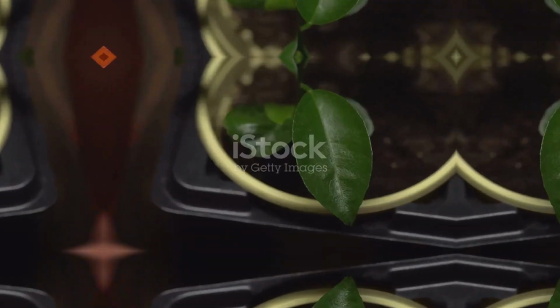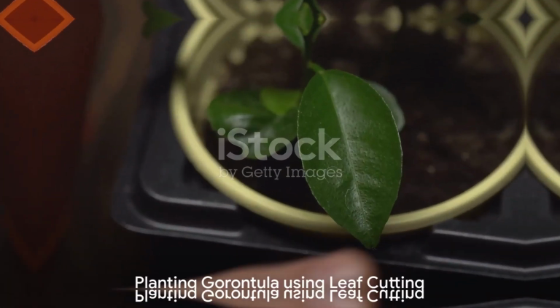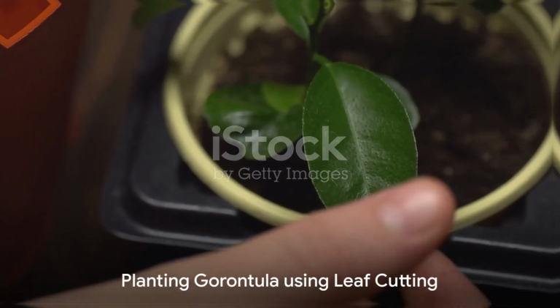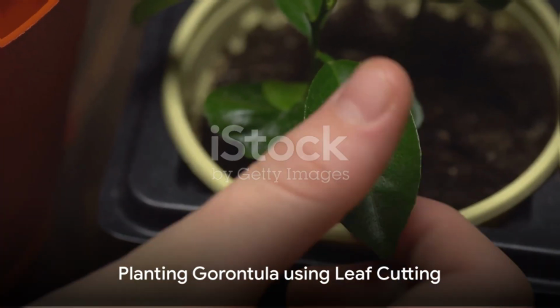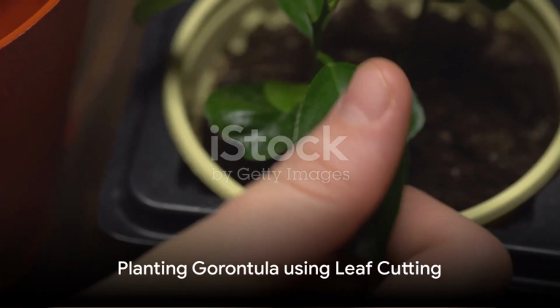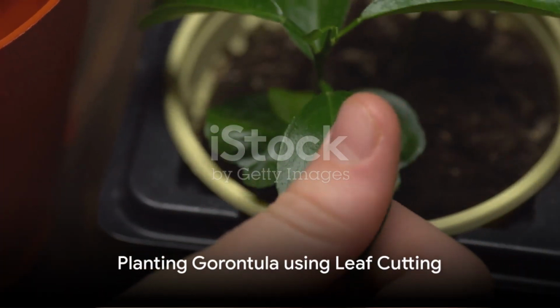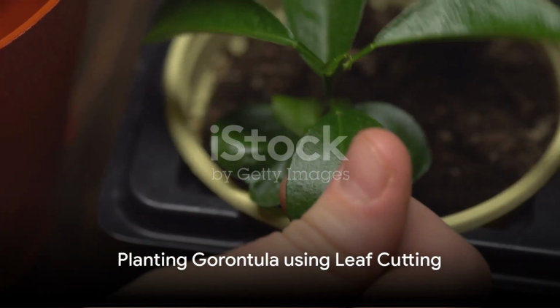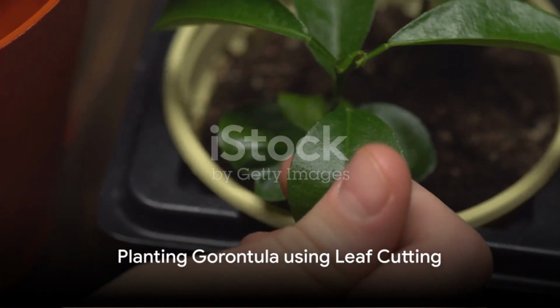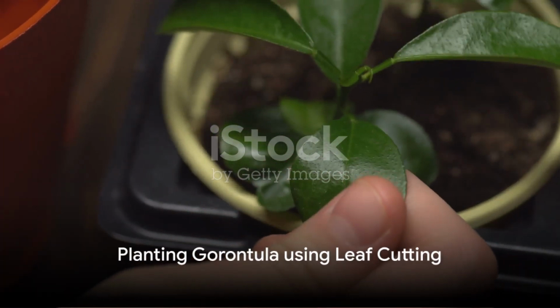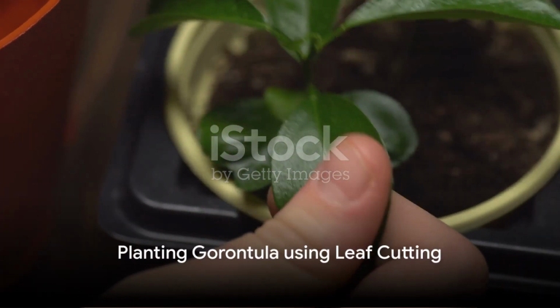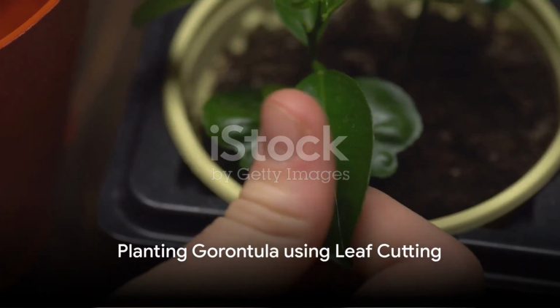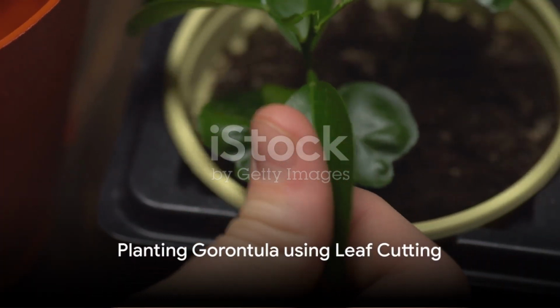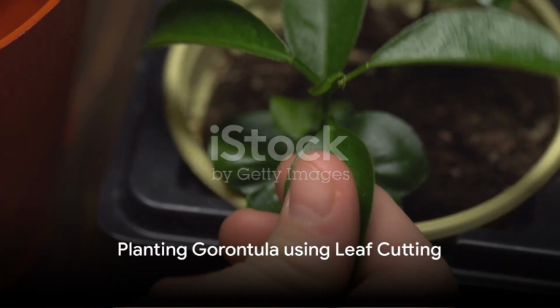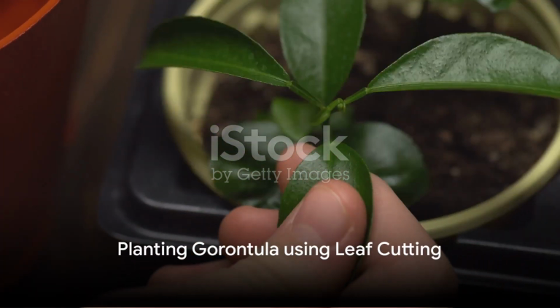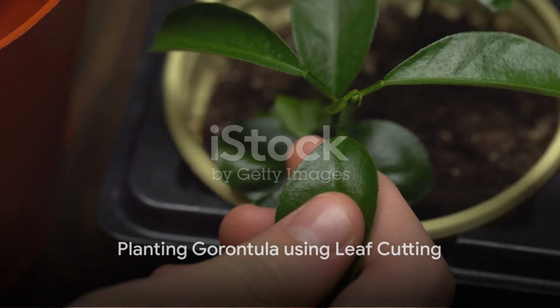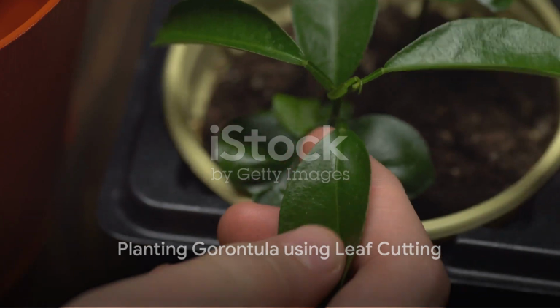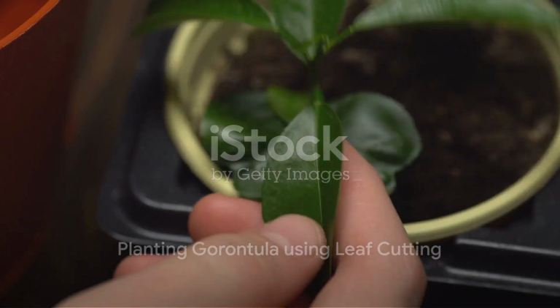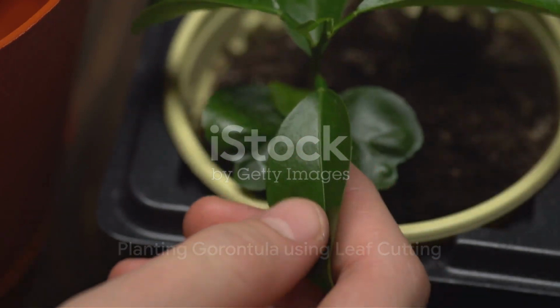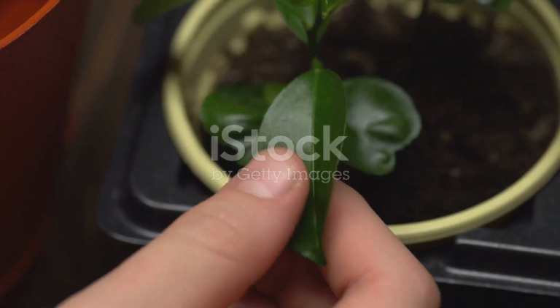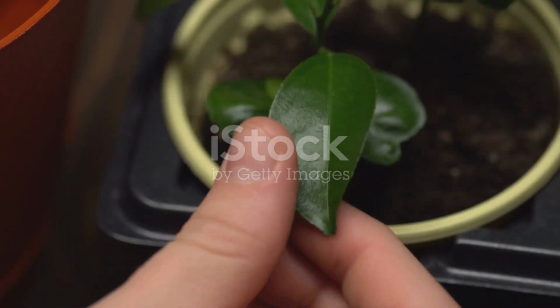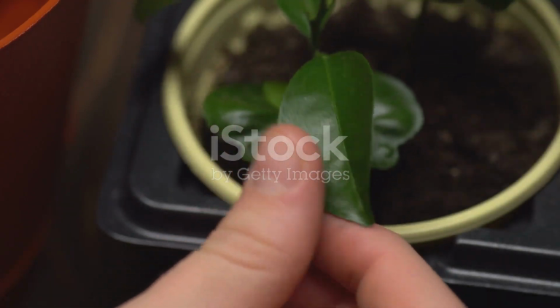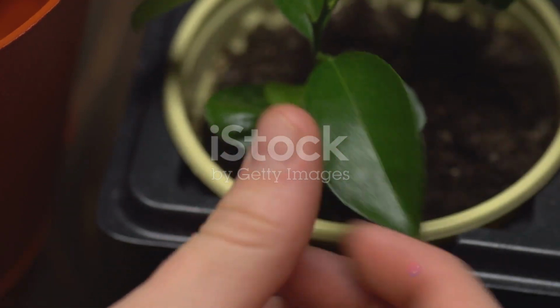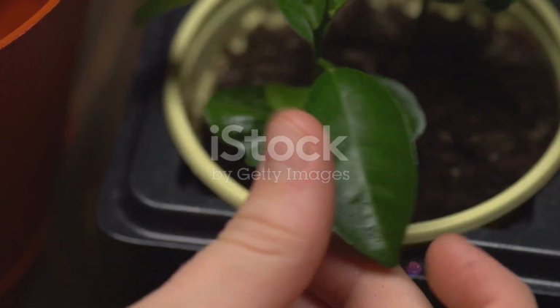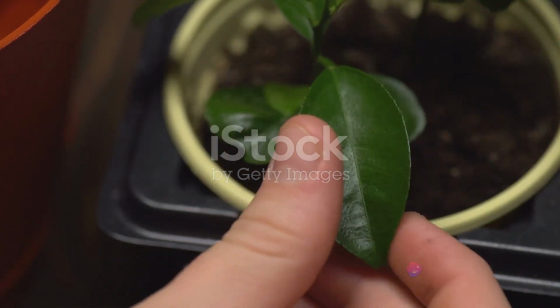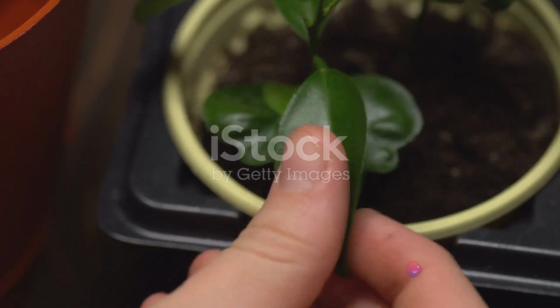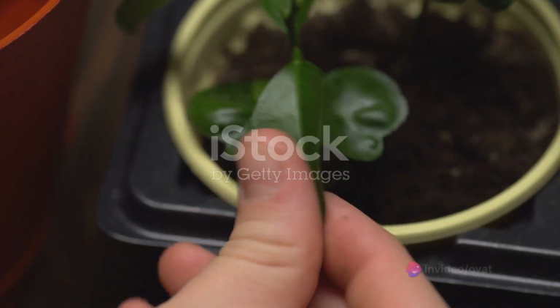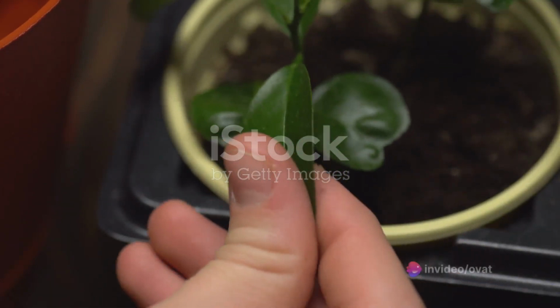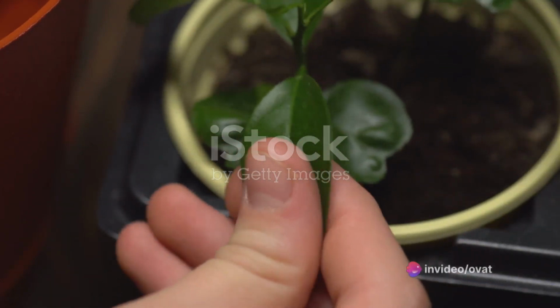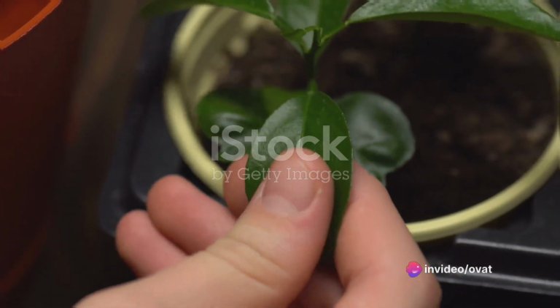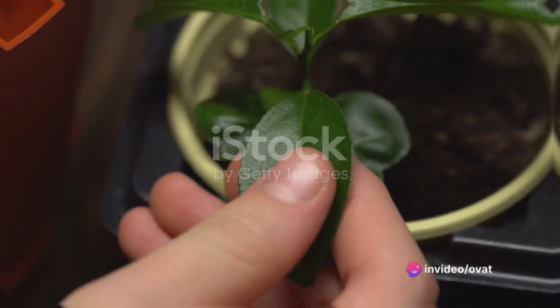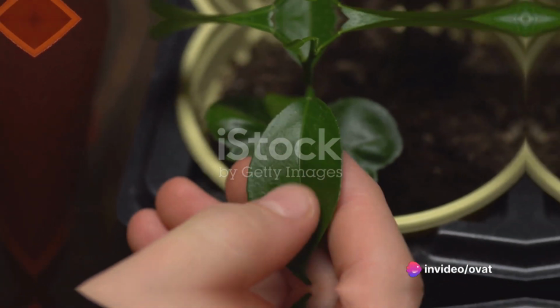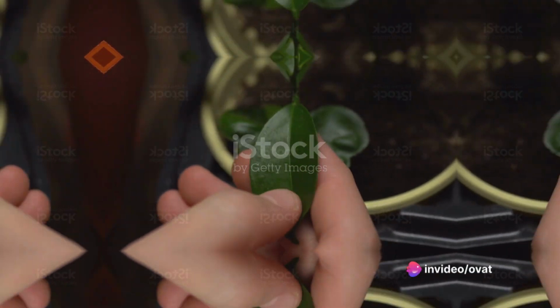The final method is the leaf cutting method. Cut a leaf from a mature garontula tree and plant it in a pot filled with soil.